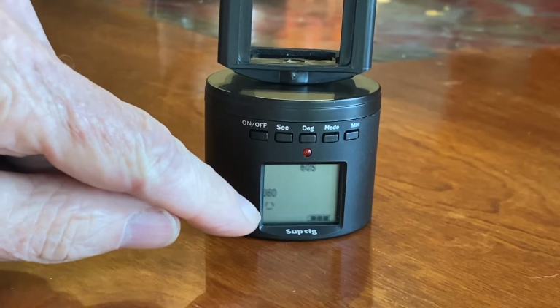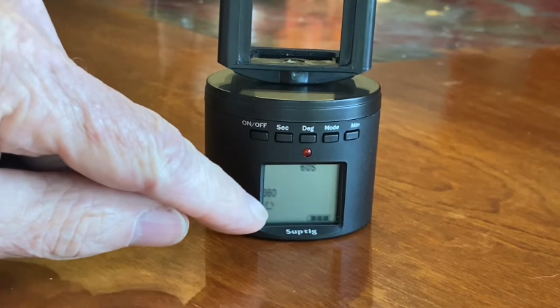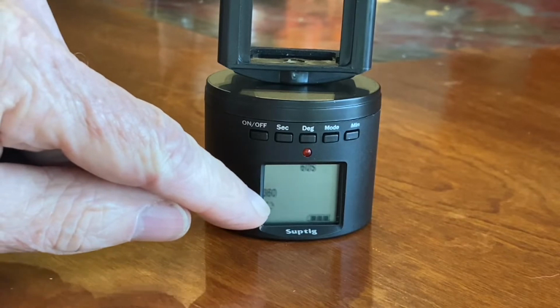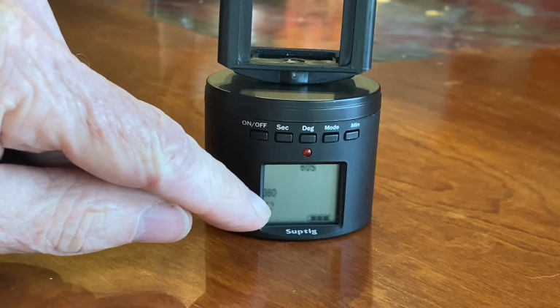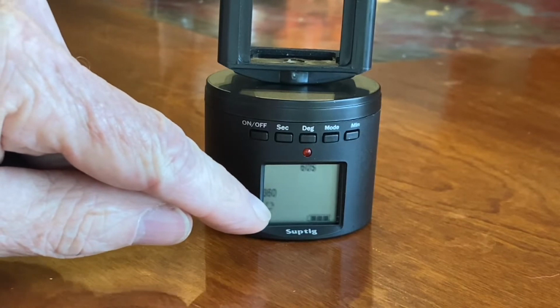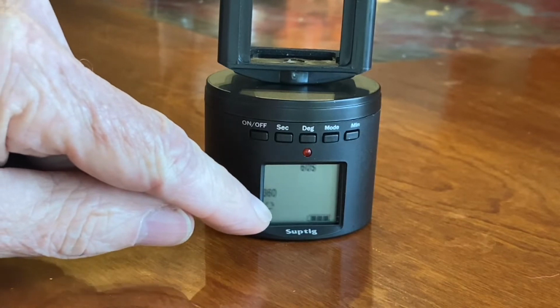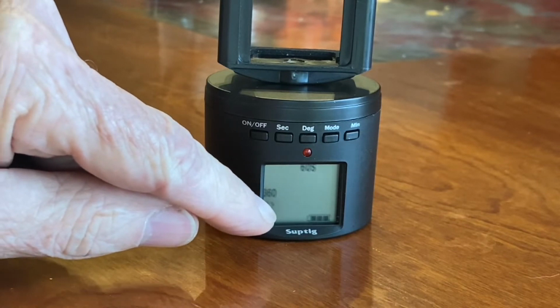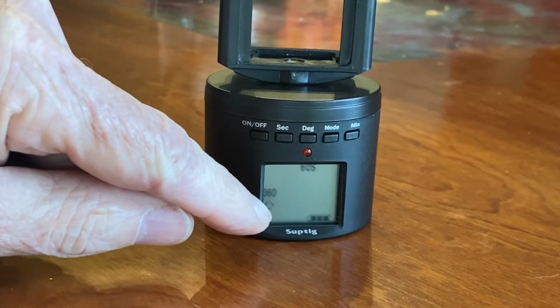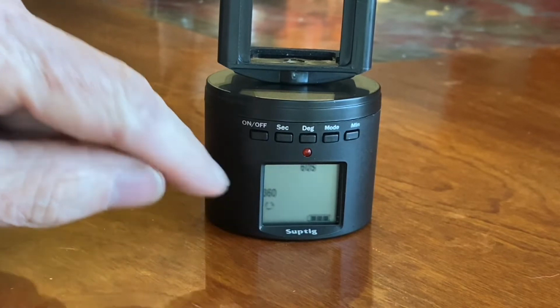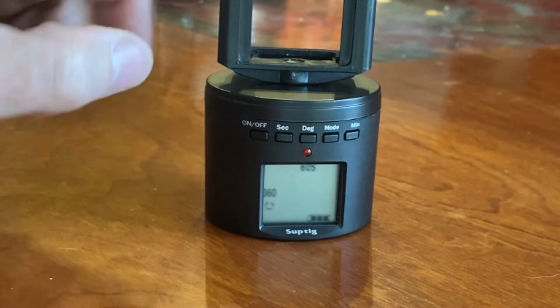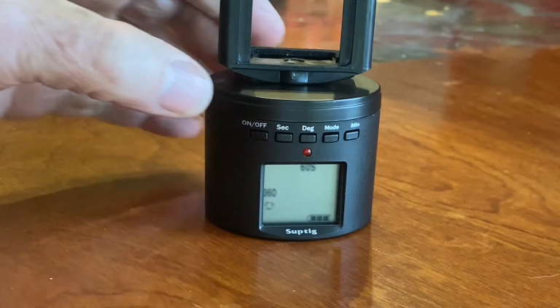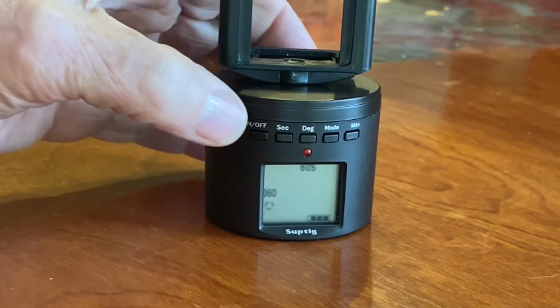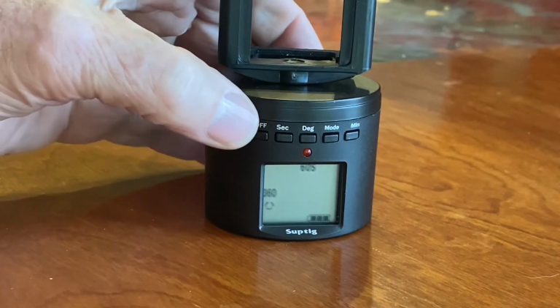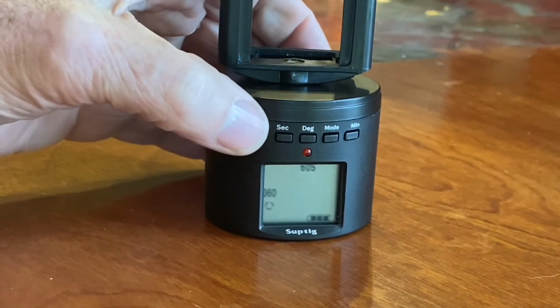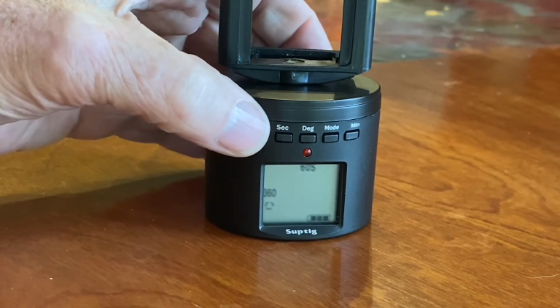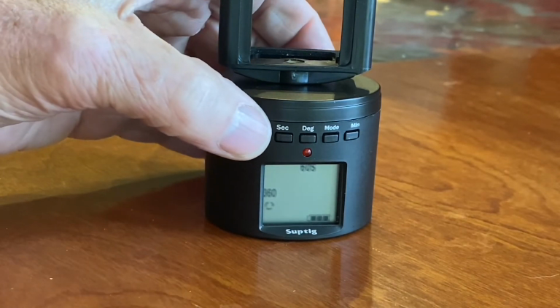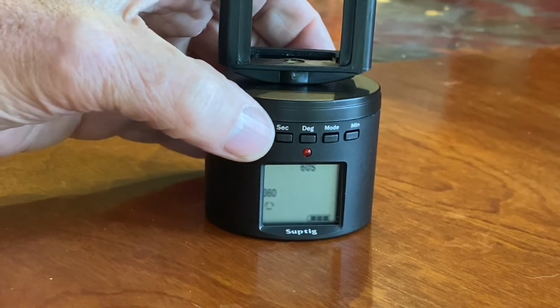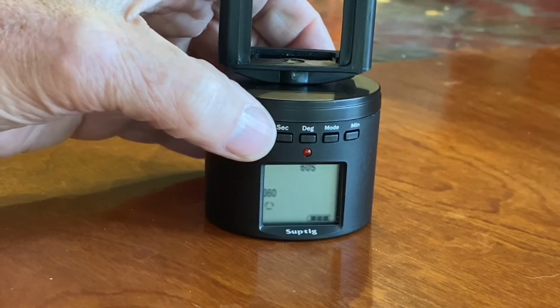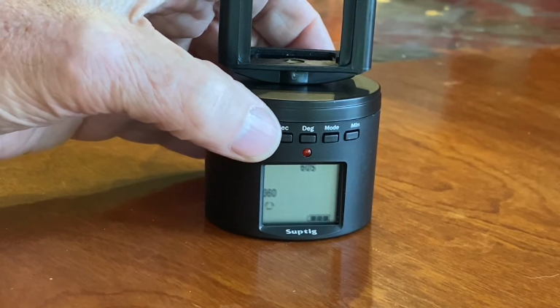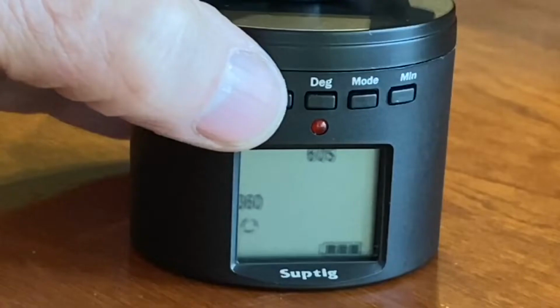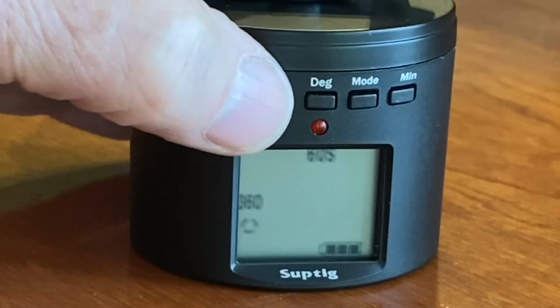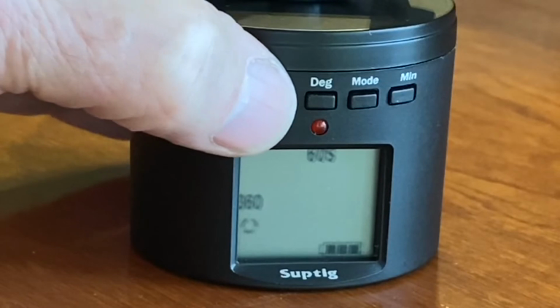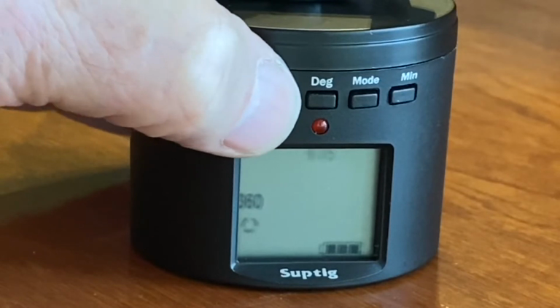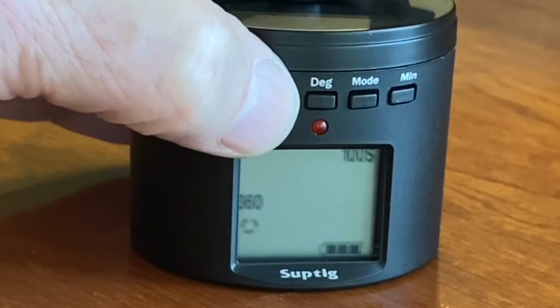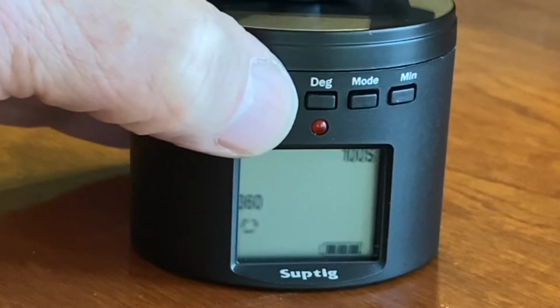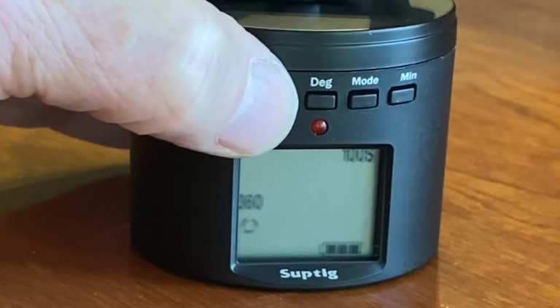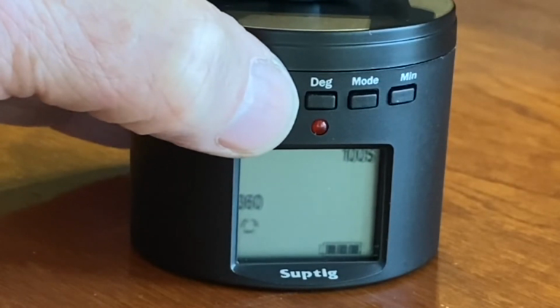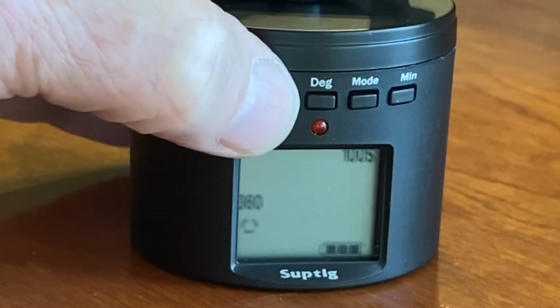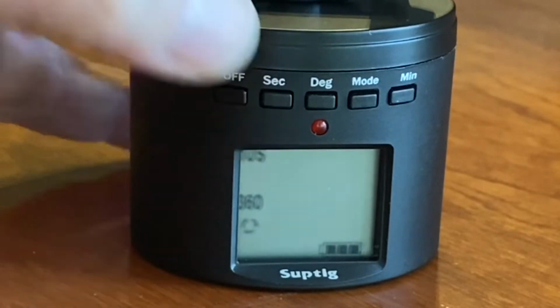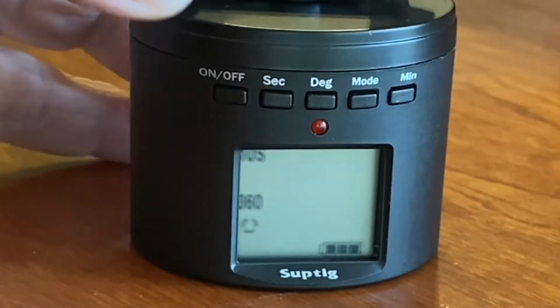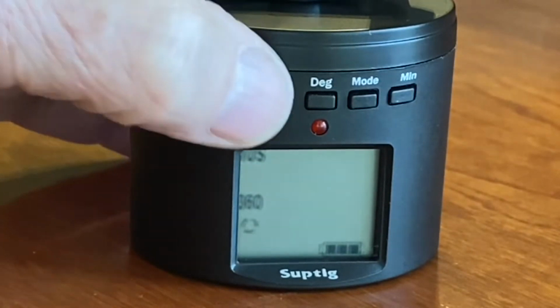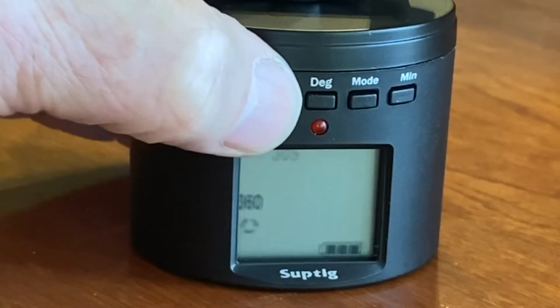This is the battery indicator. I can also change the seconds to 100, 10, or 30.